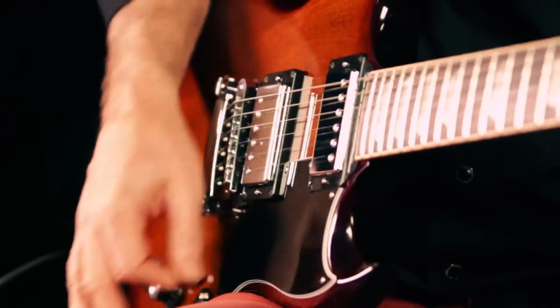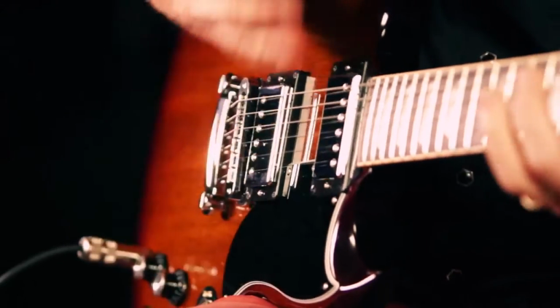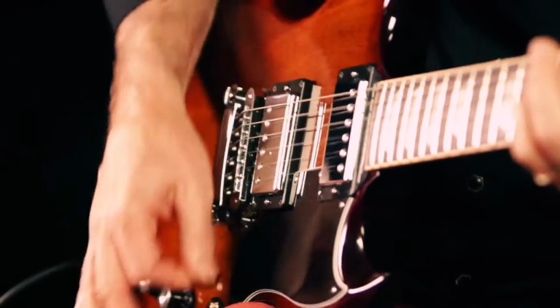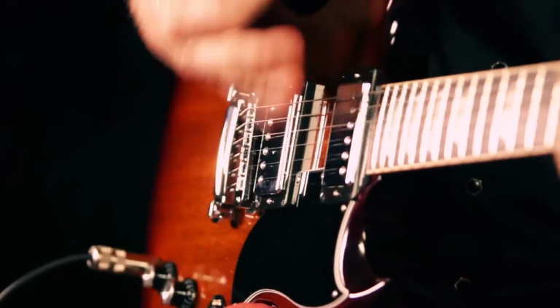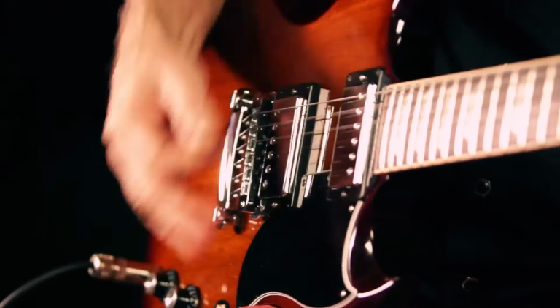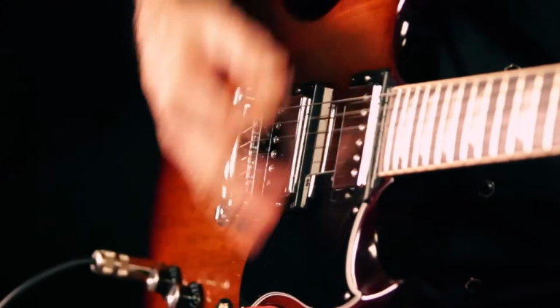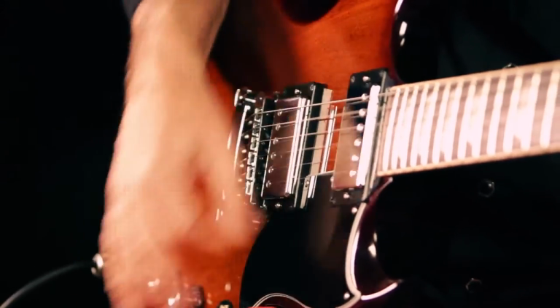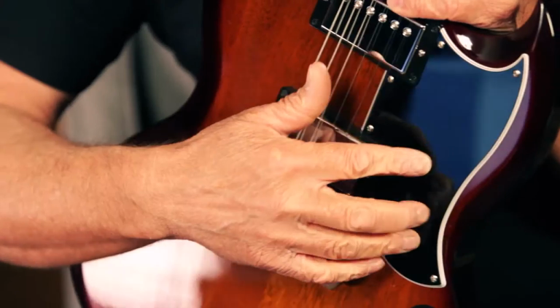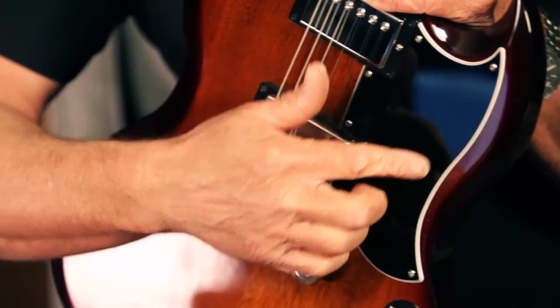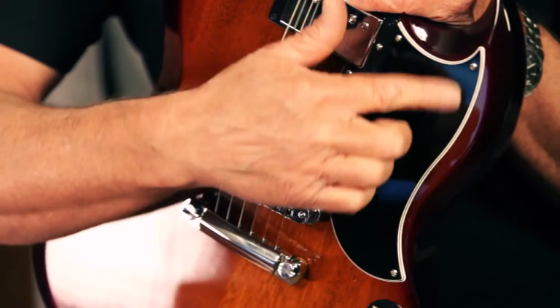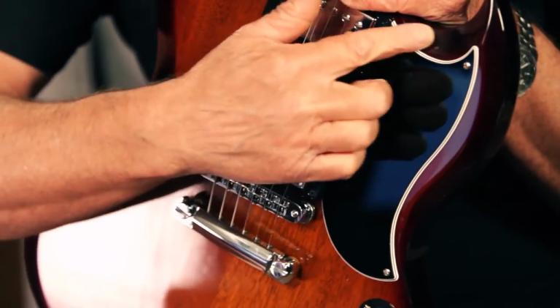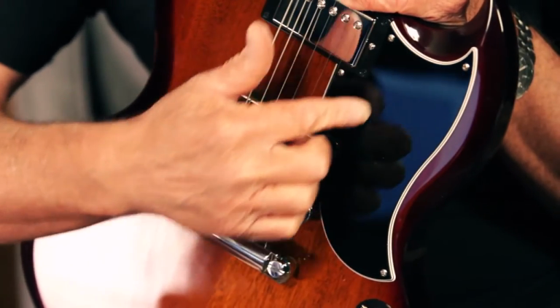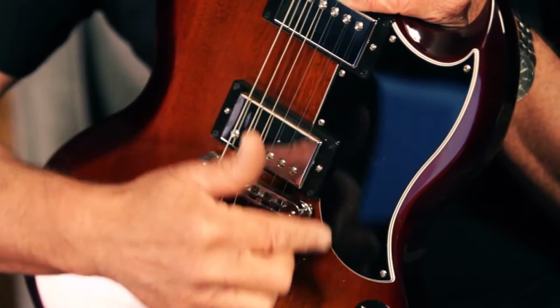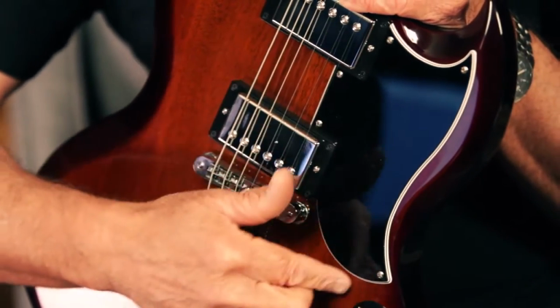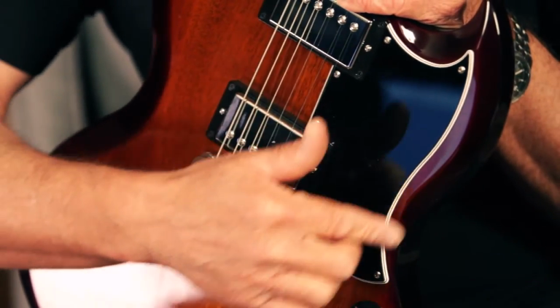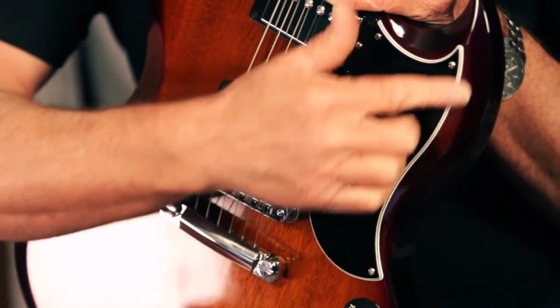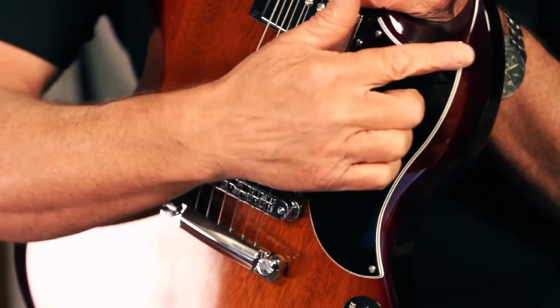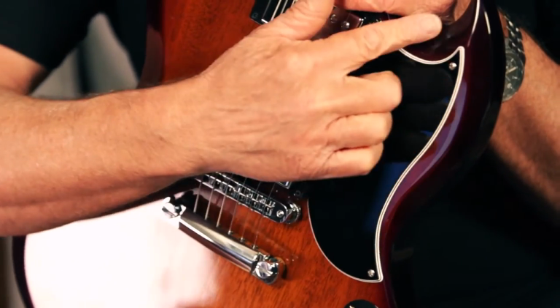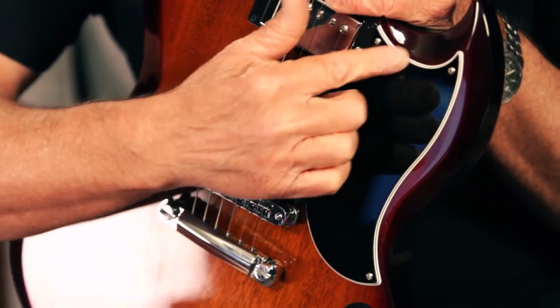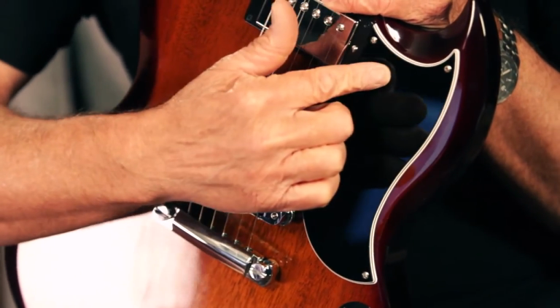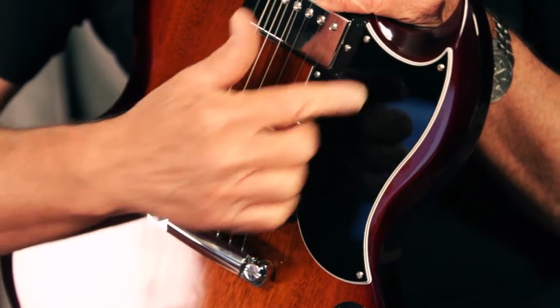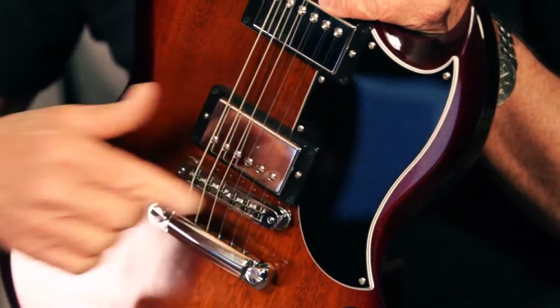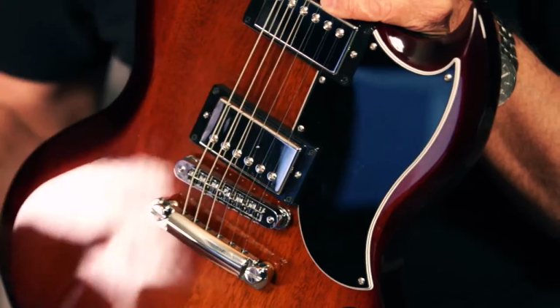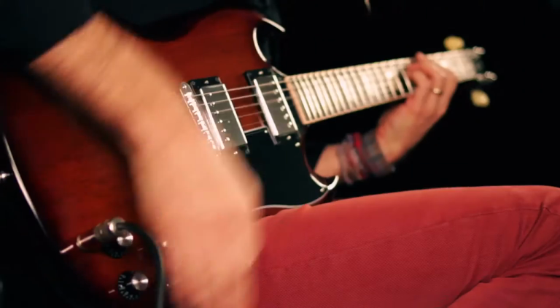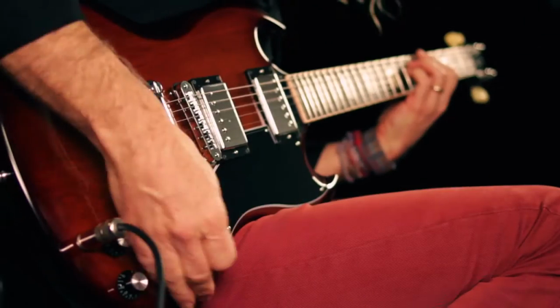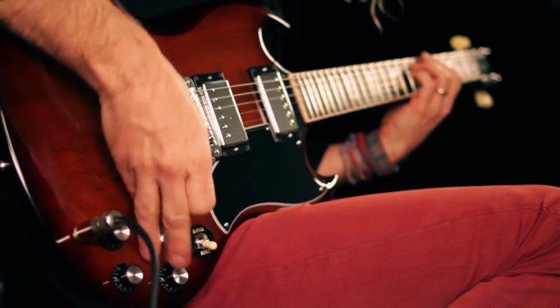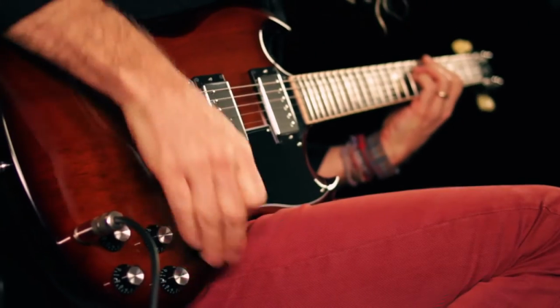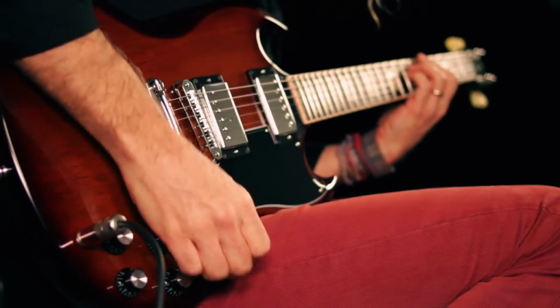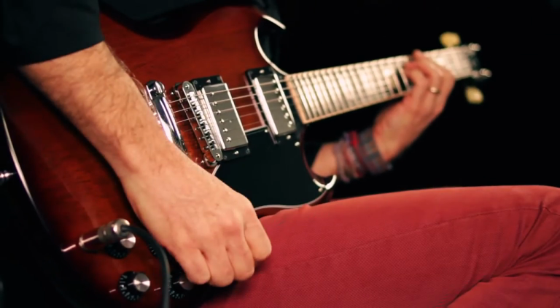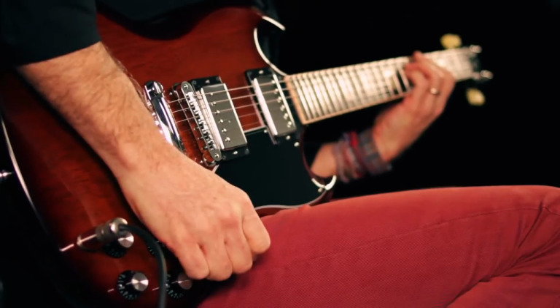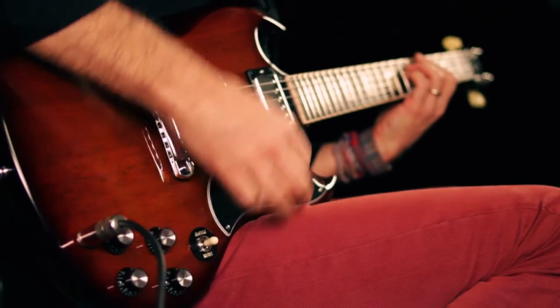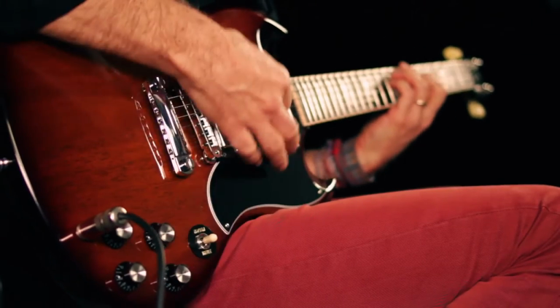The reason it's called a 61 is because it has the small pickguard on it that was released on the first SGs in 1961.